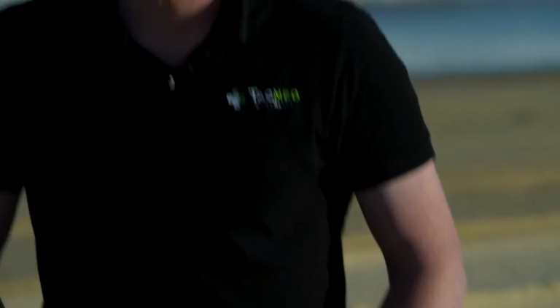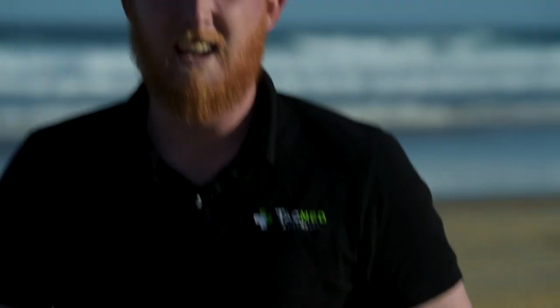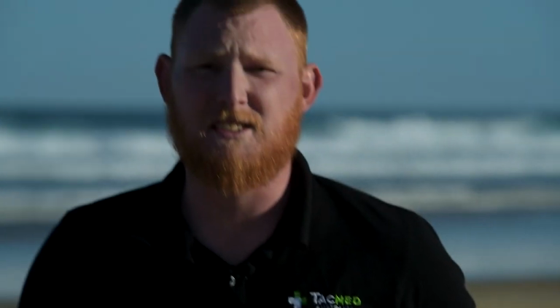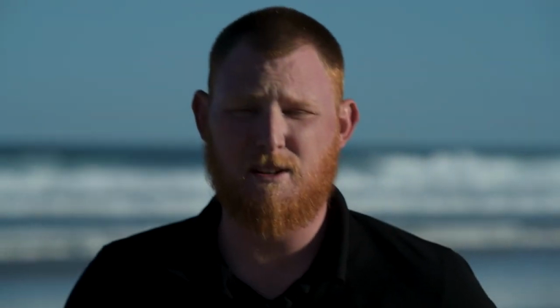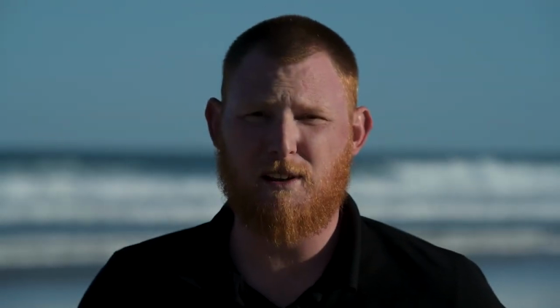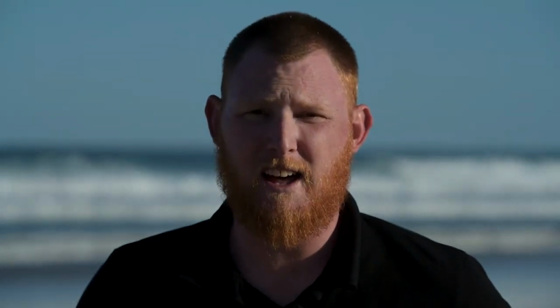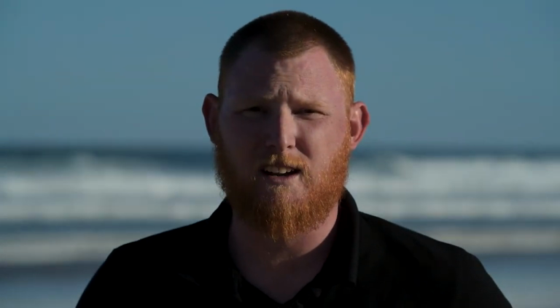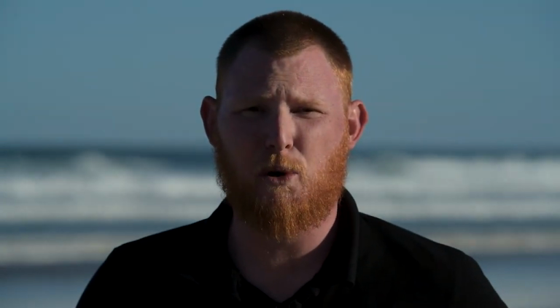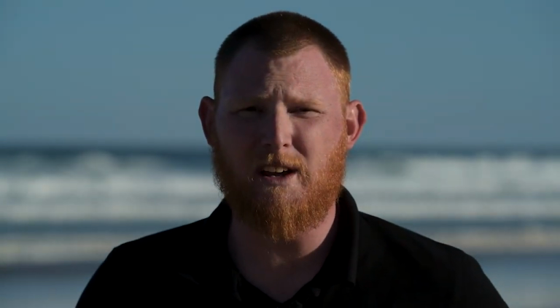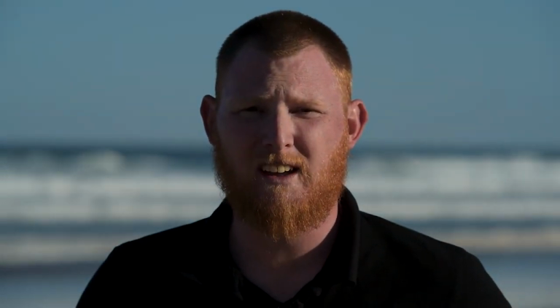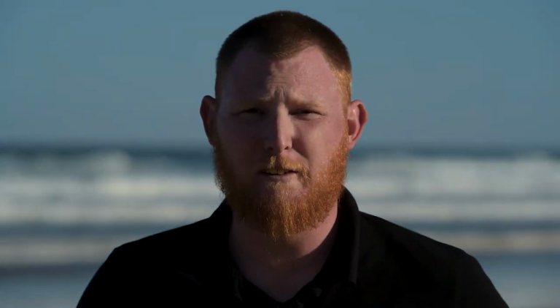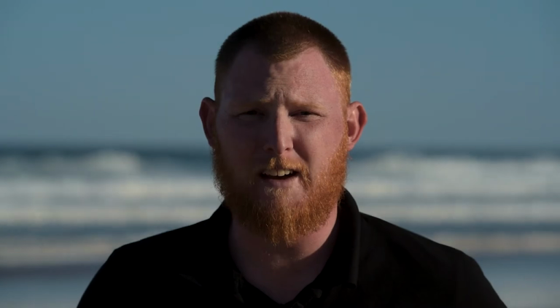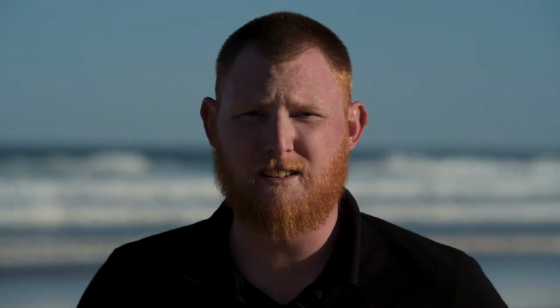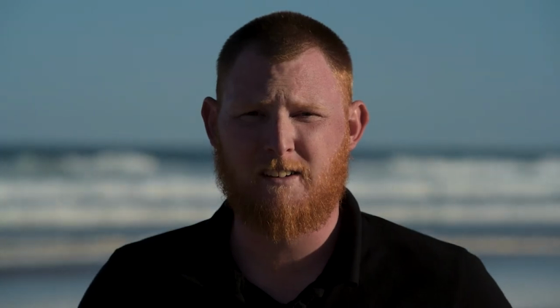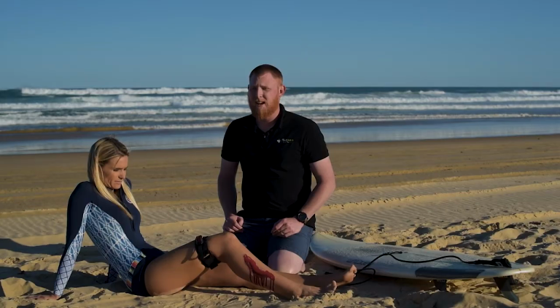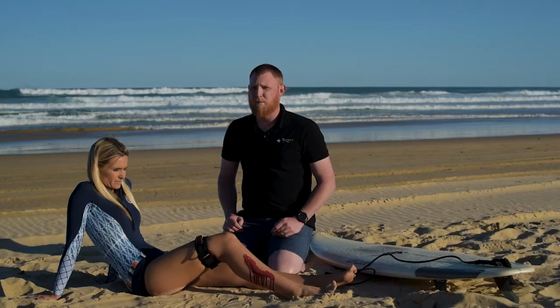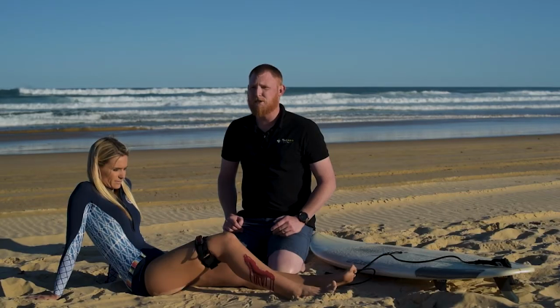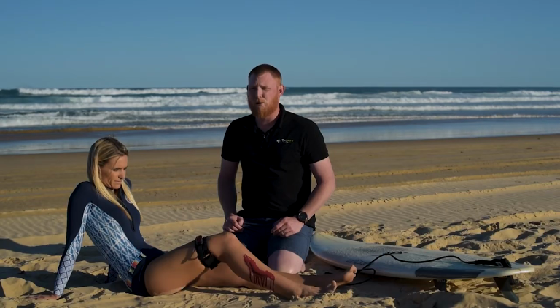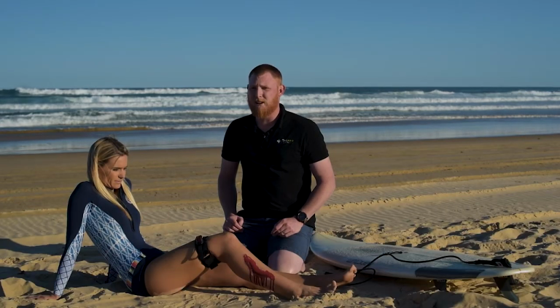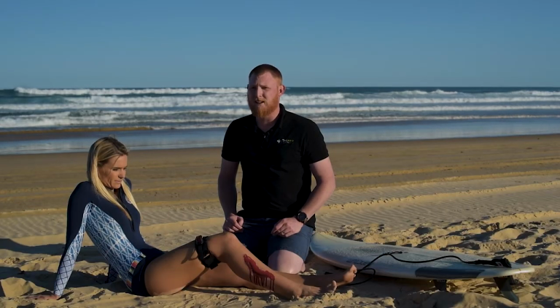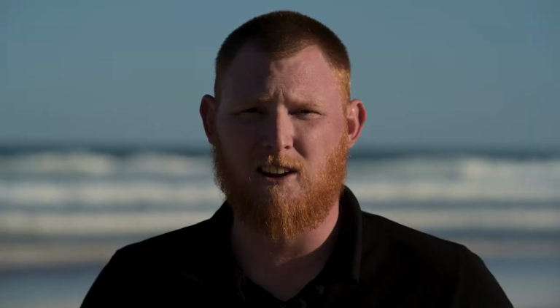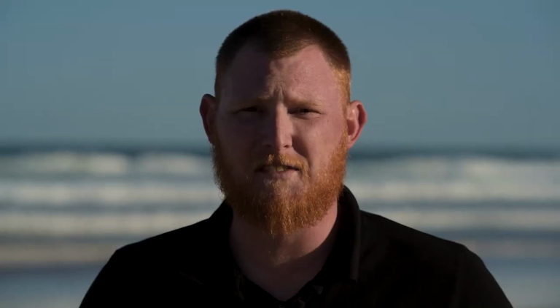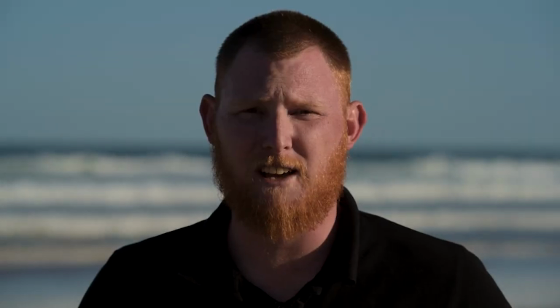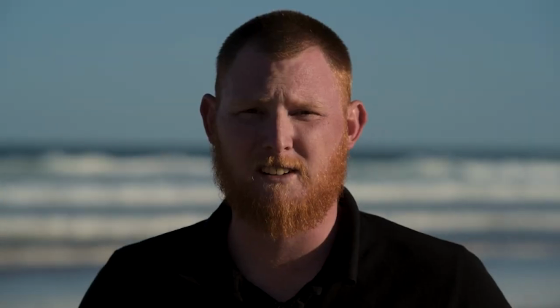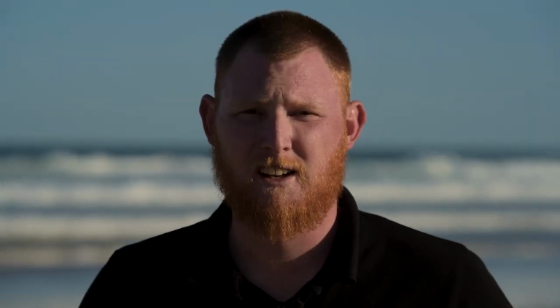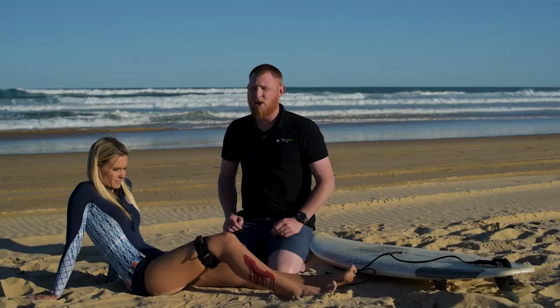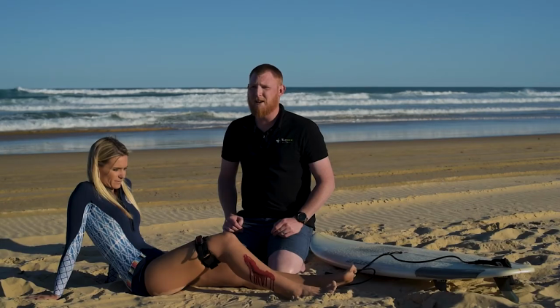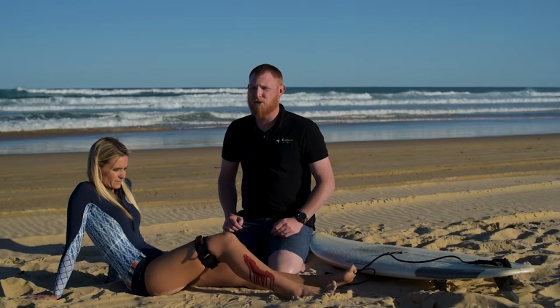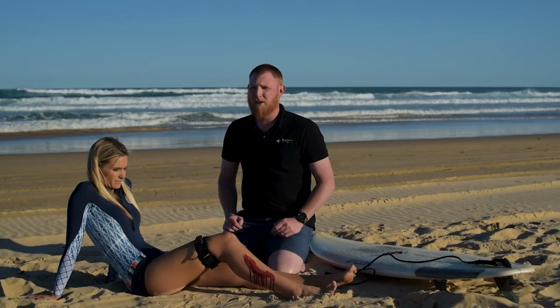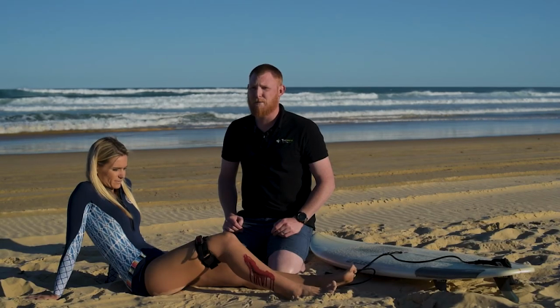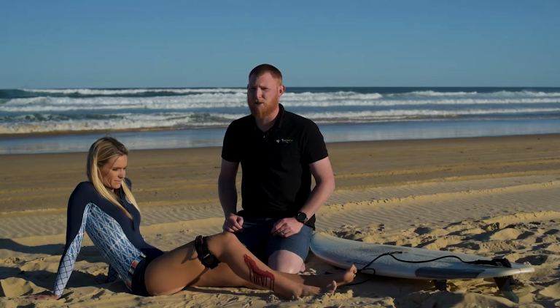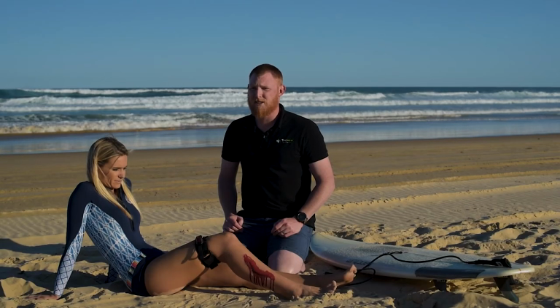It's as simple as that. Quick, effective and most importantly life-saving. The Omni-Tourniquet board leash.